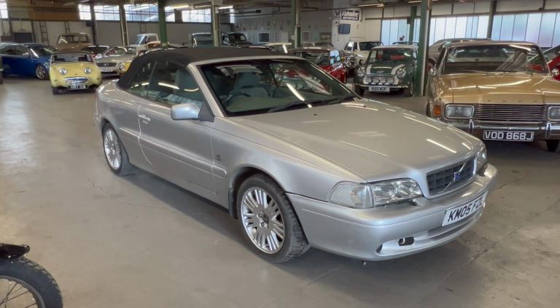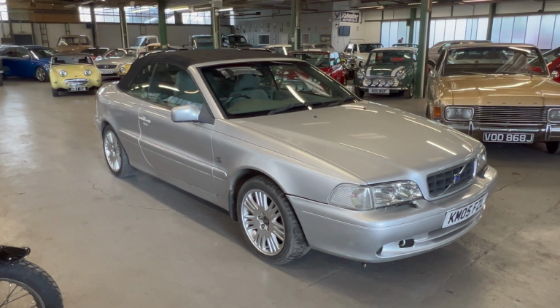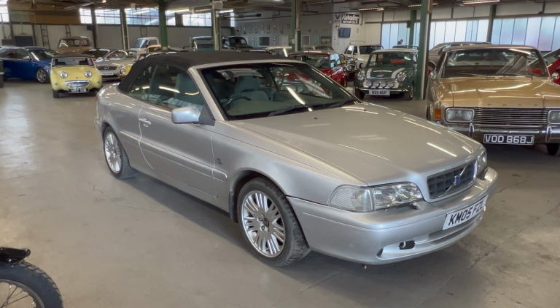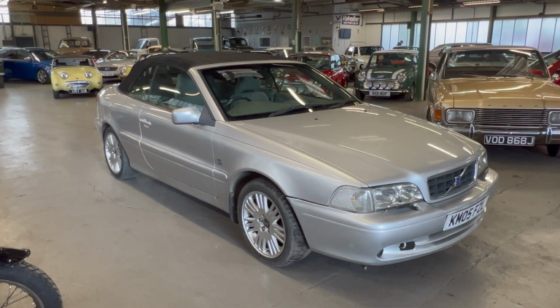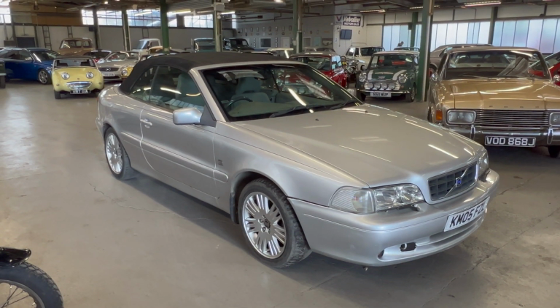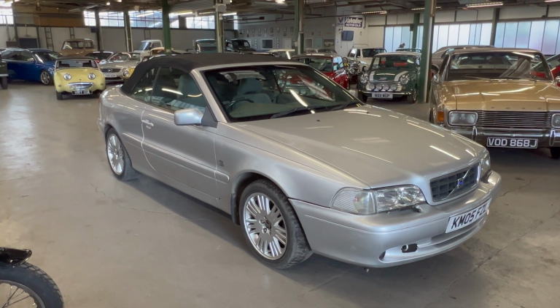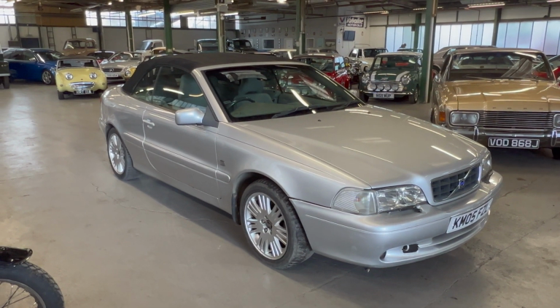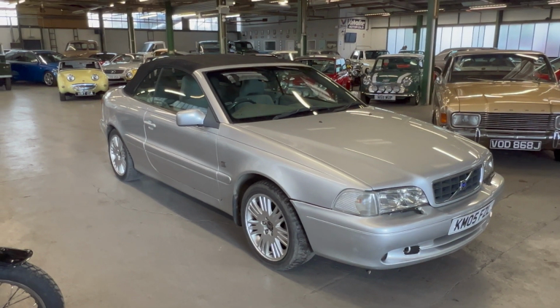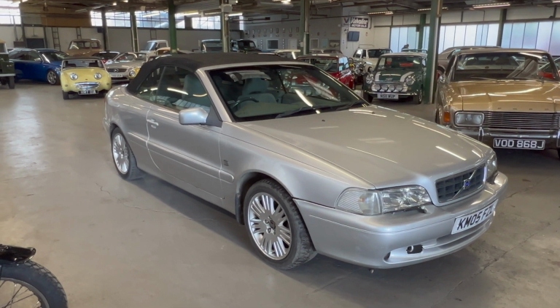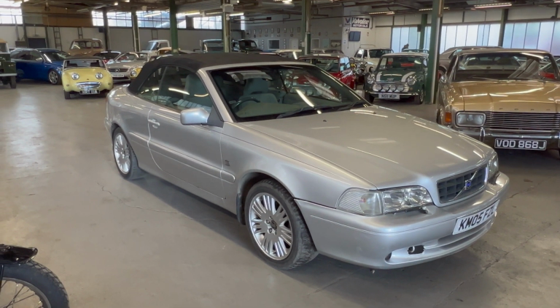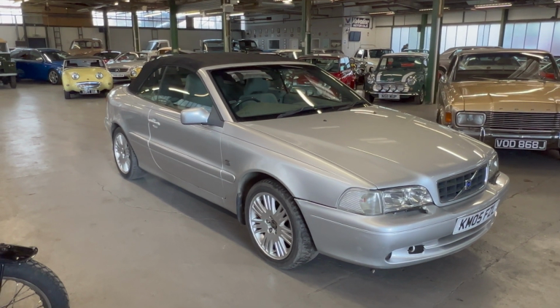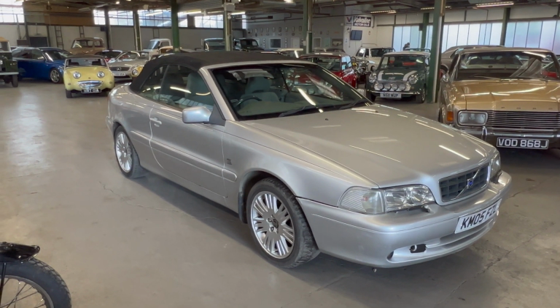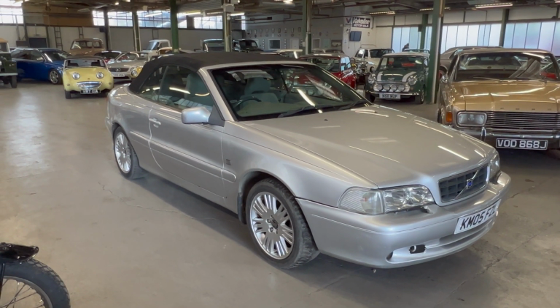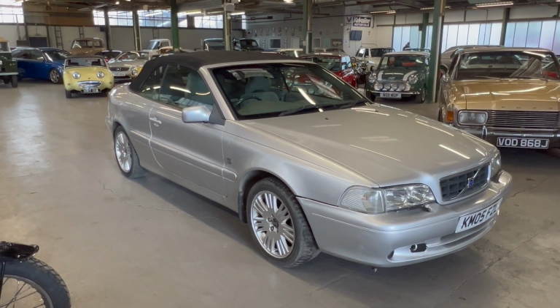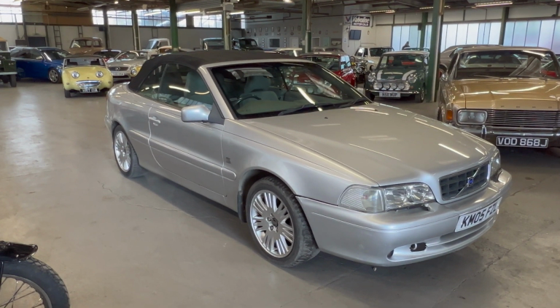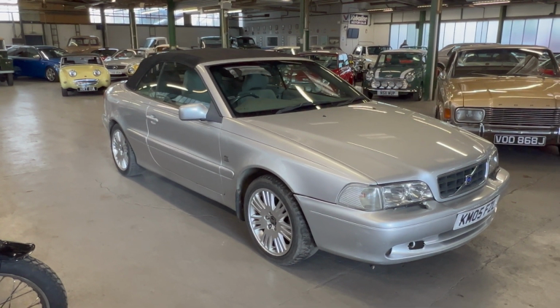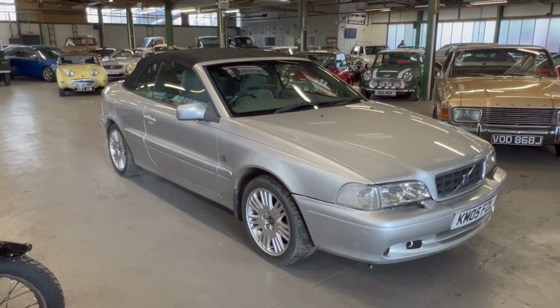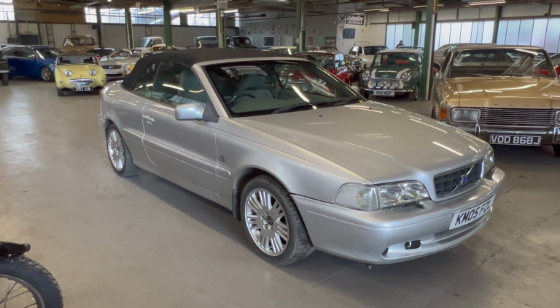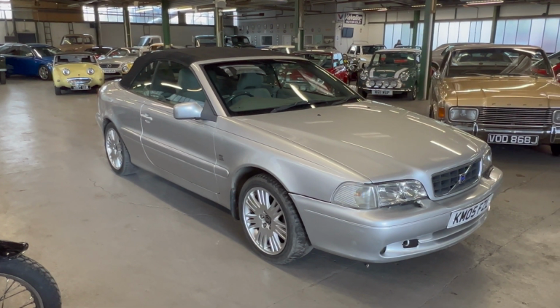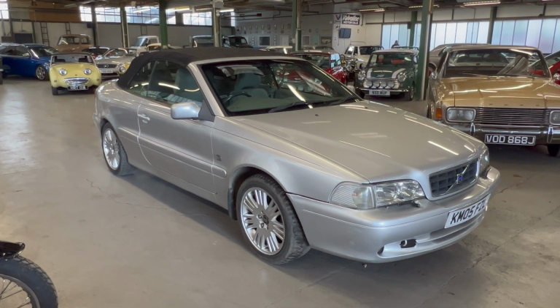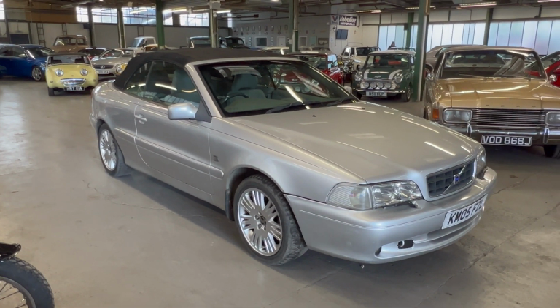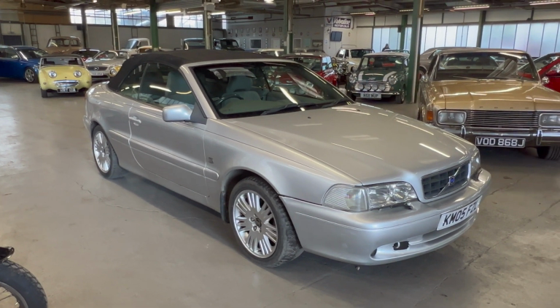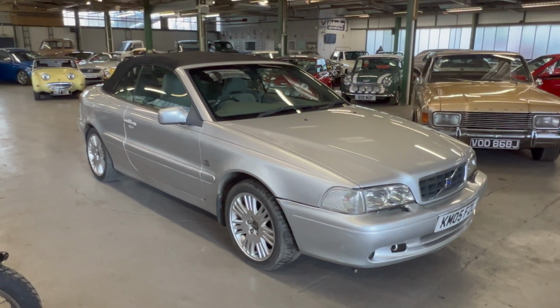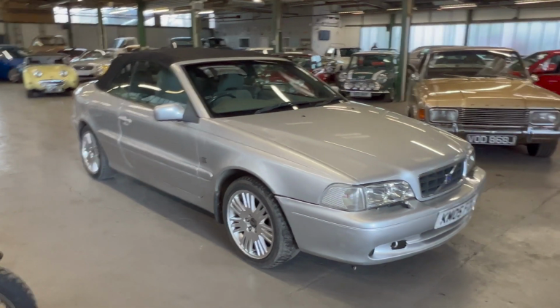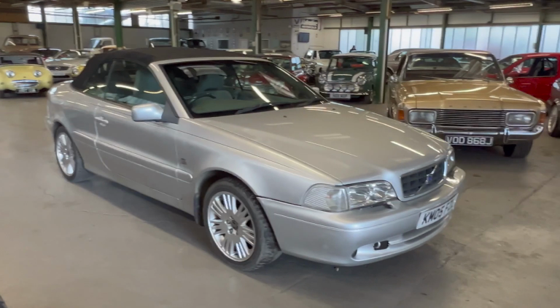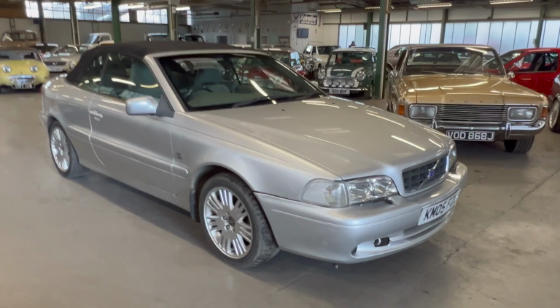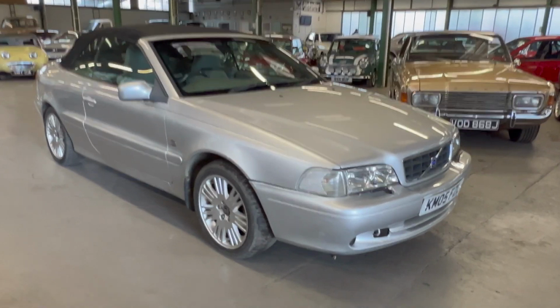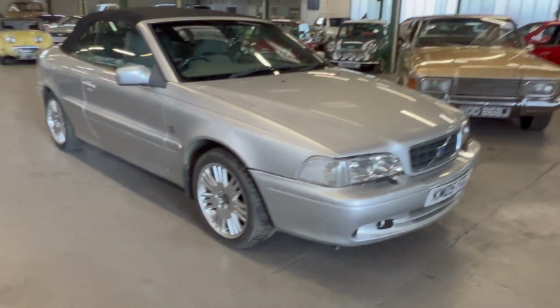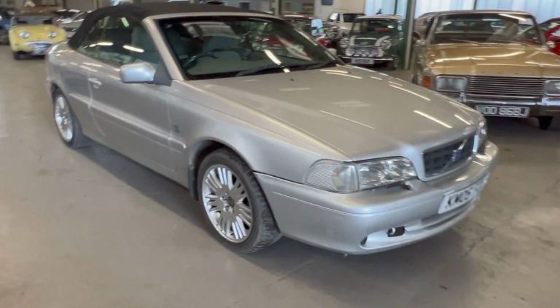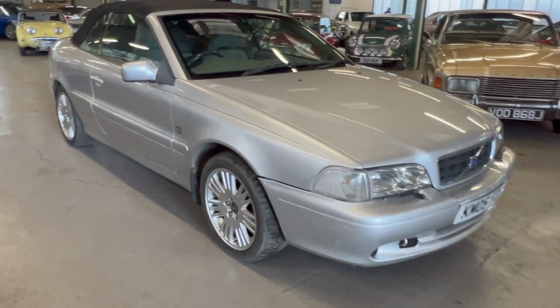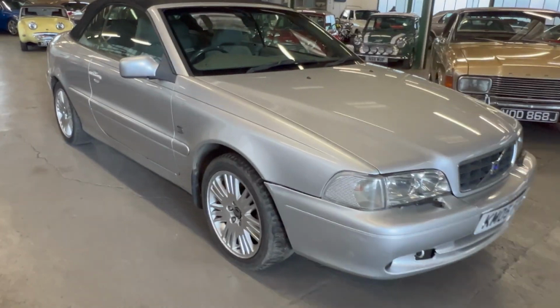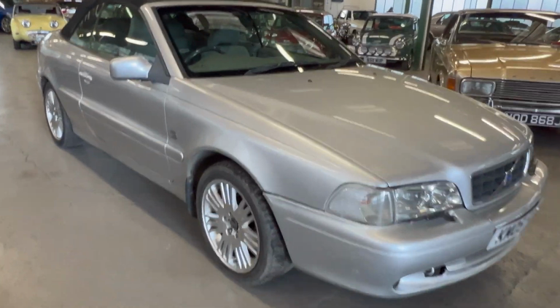2005 Volvo C70 convertible on an 05 plate. We'll start by having a look at the bodywork.